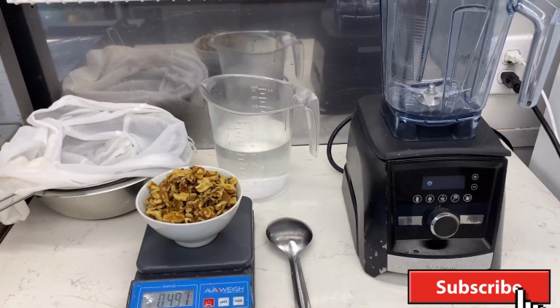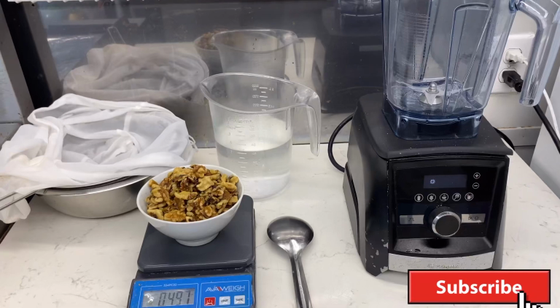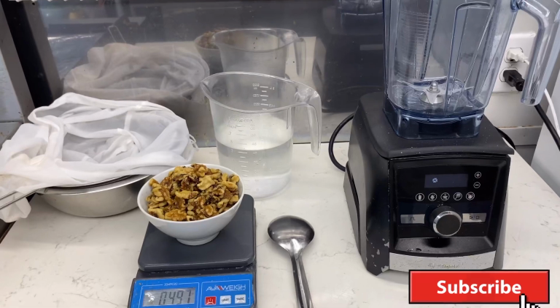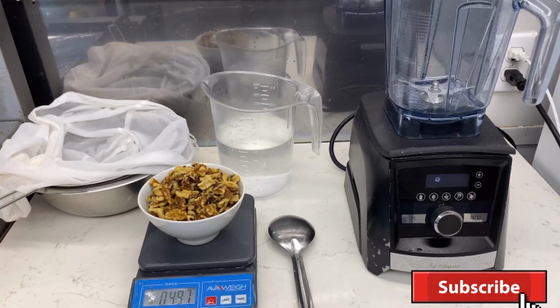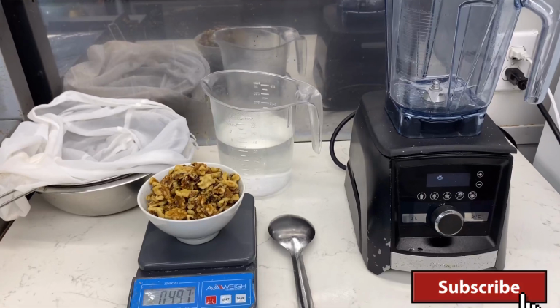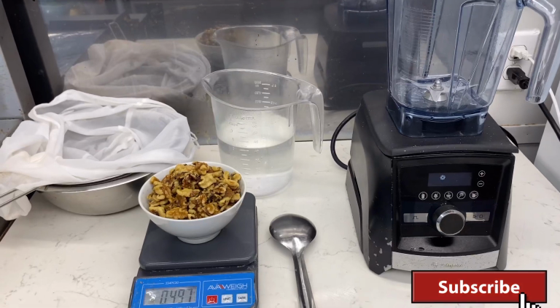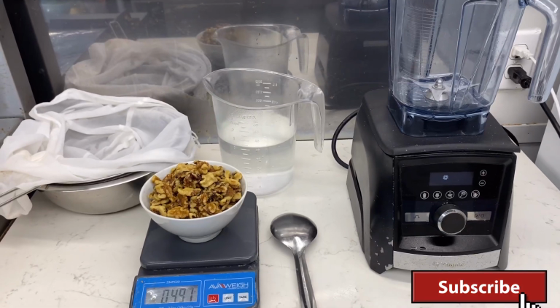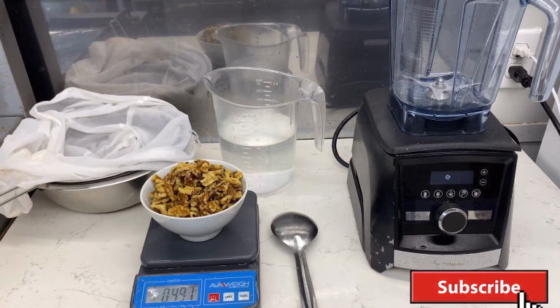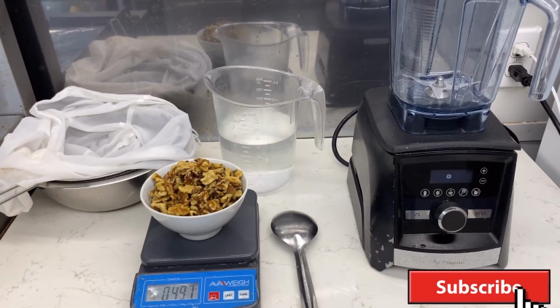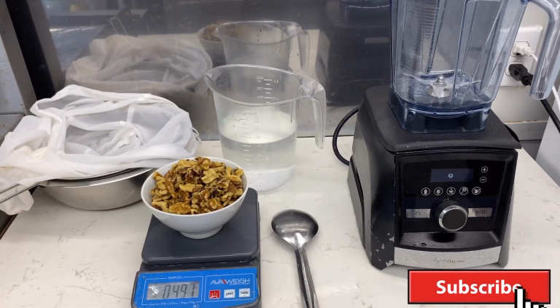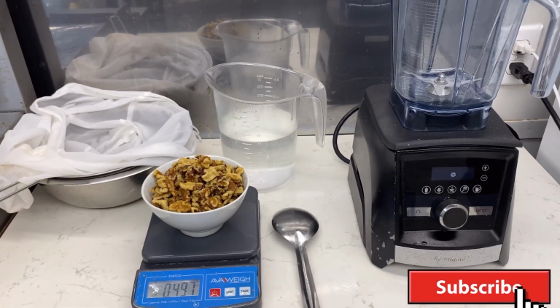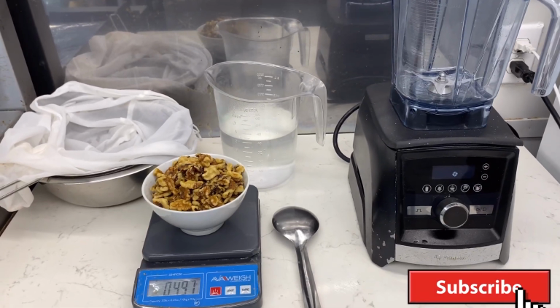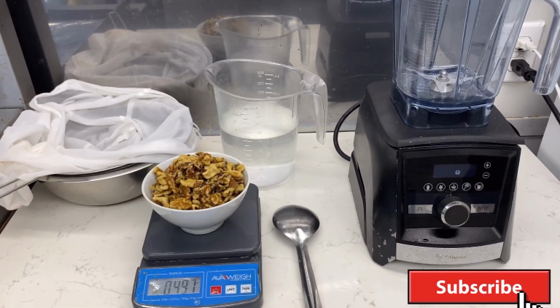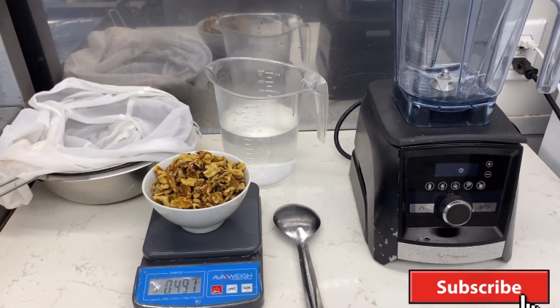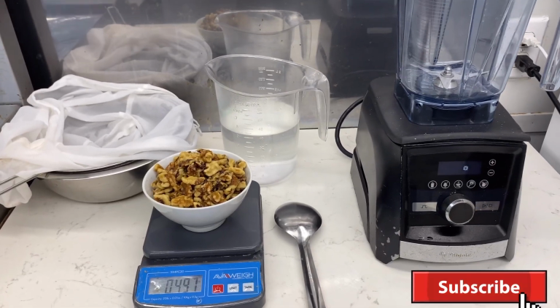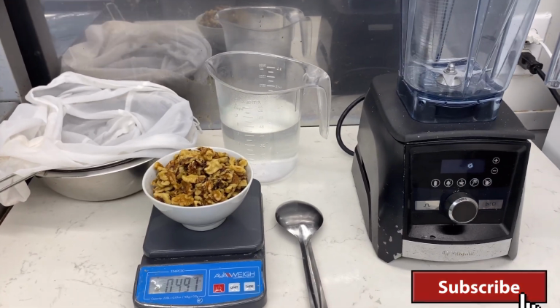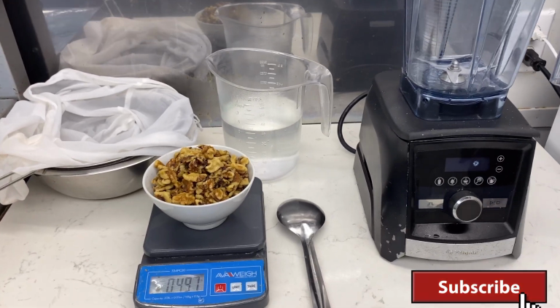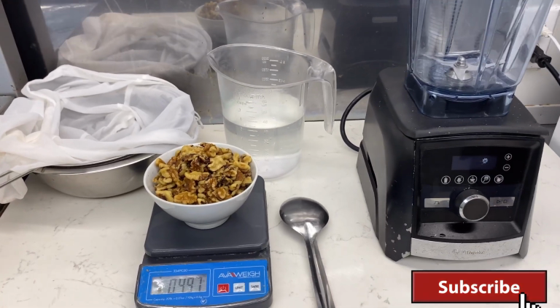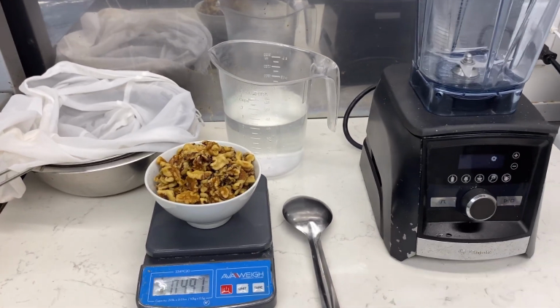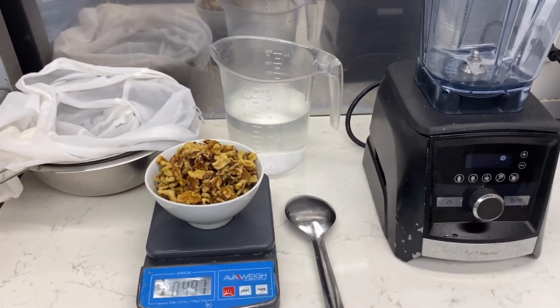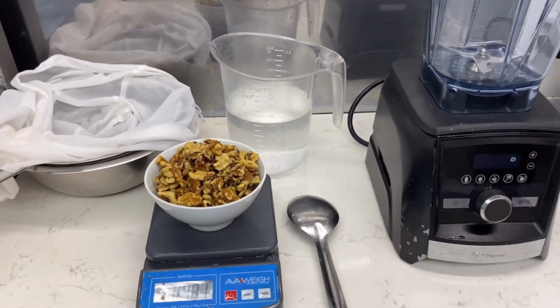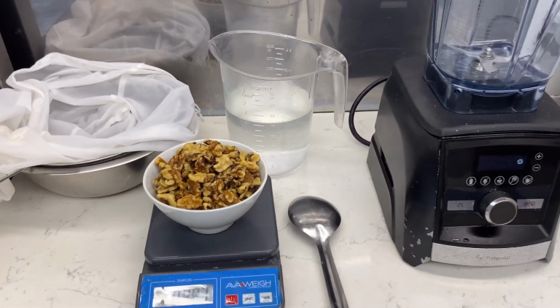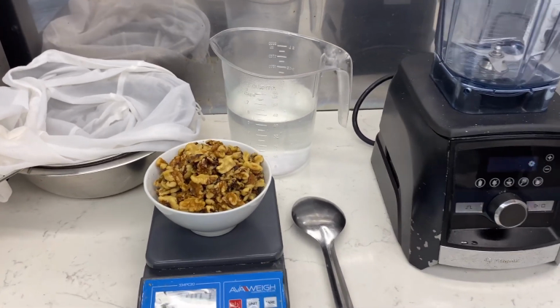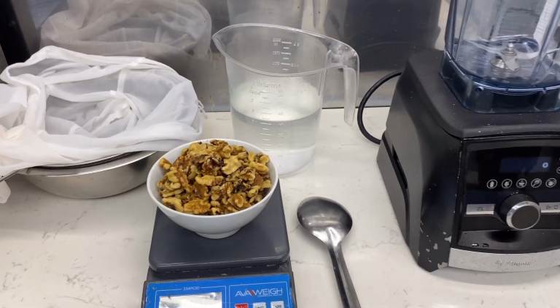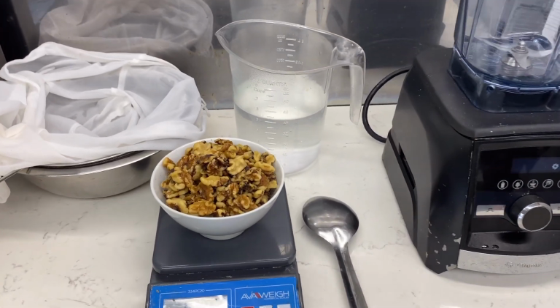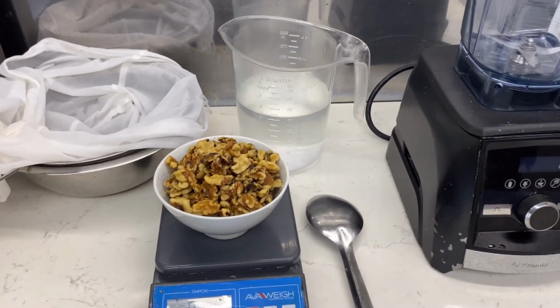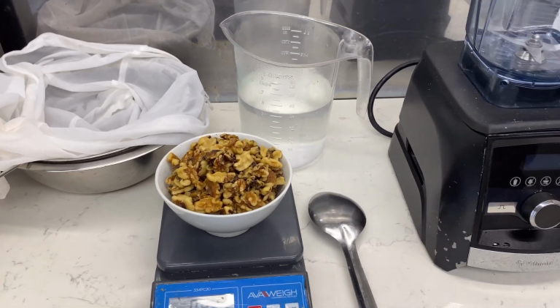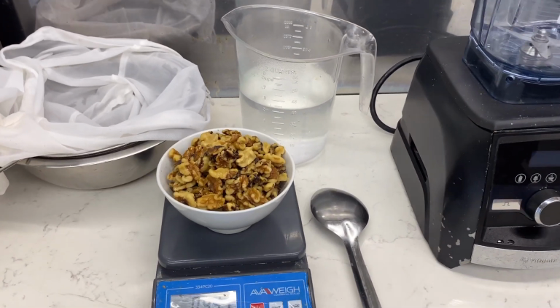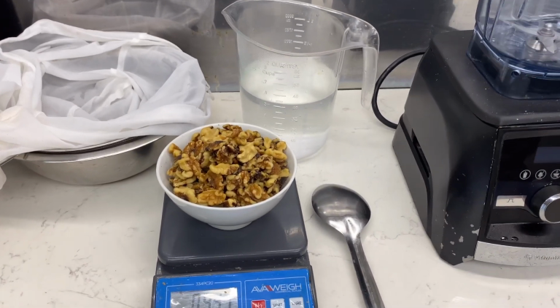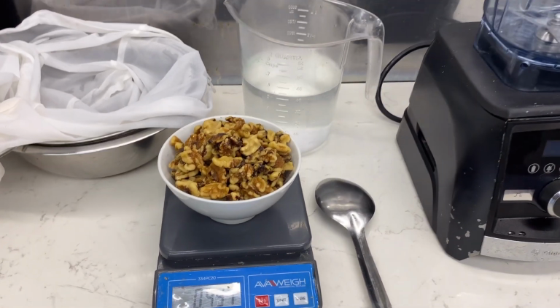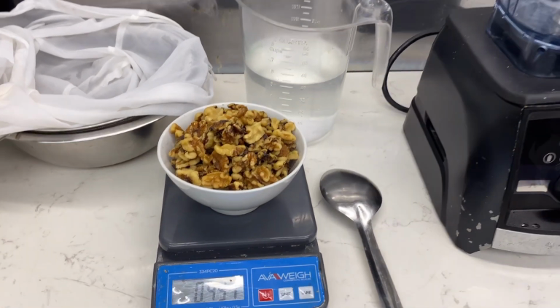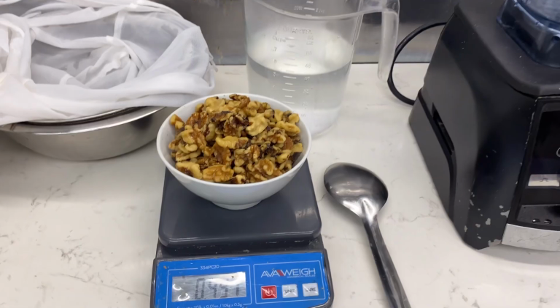You will need 0.5 pounds of fresh raw walnuts, 5 cups of spring water, a blender, mesh cloth, and a bowl.